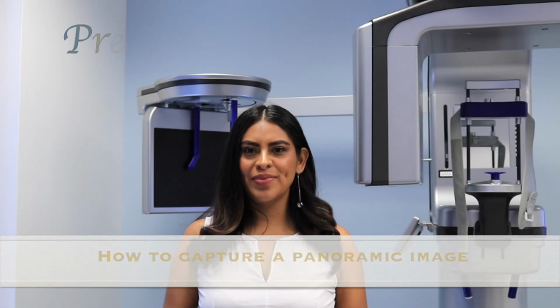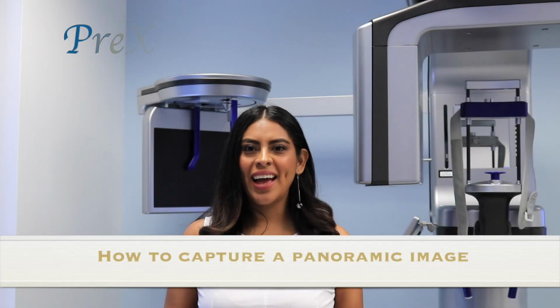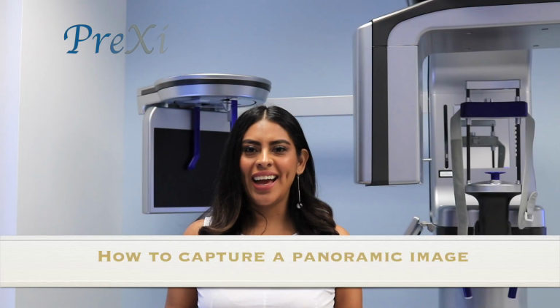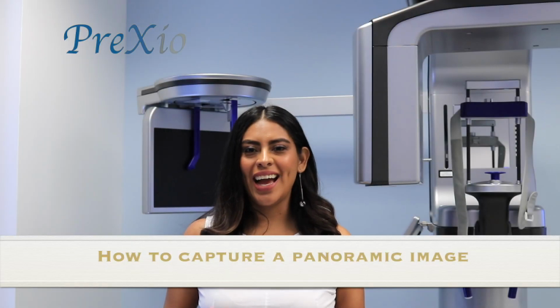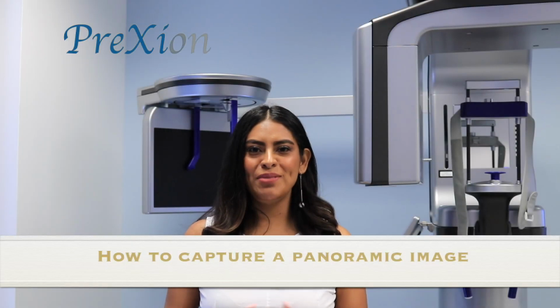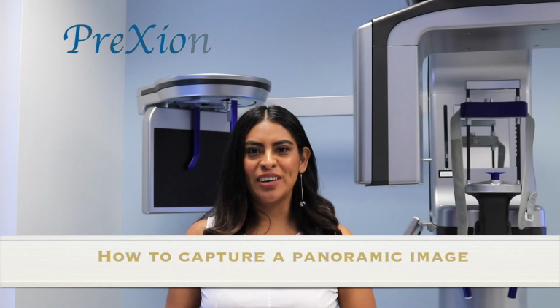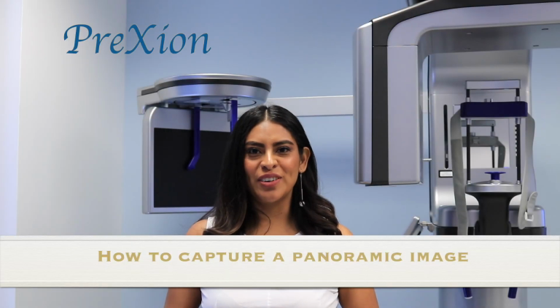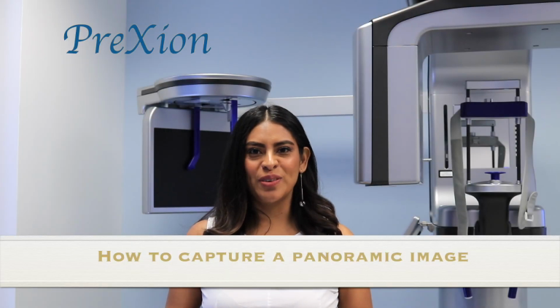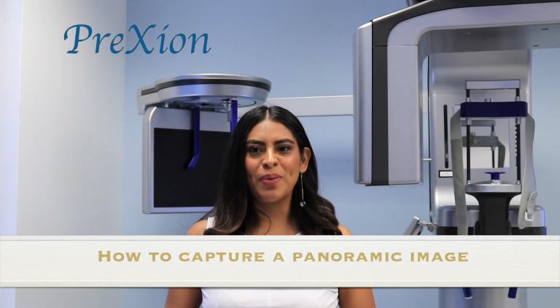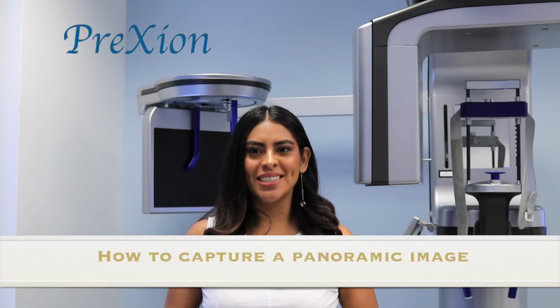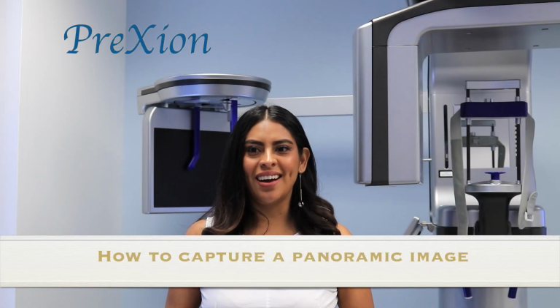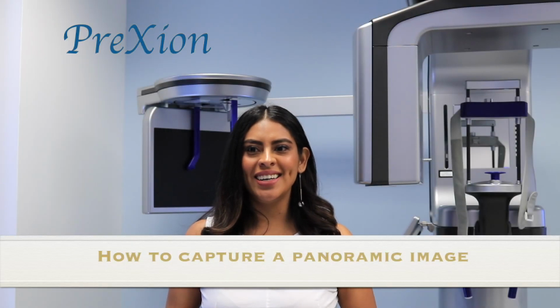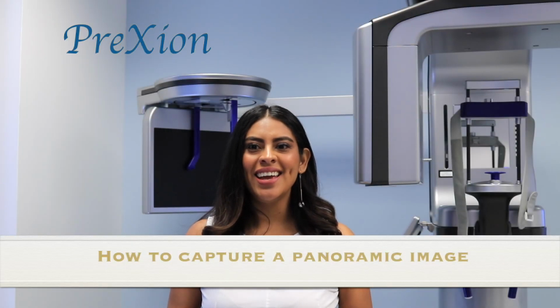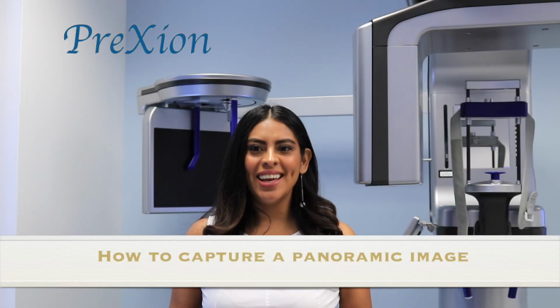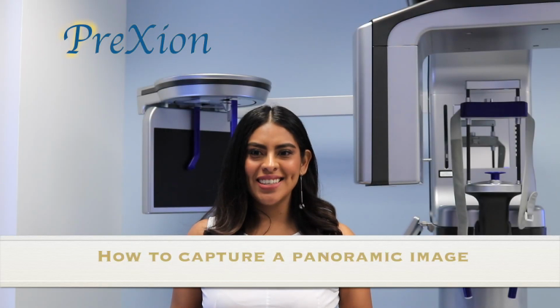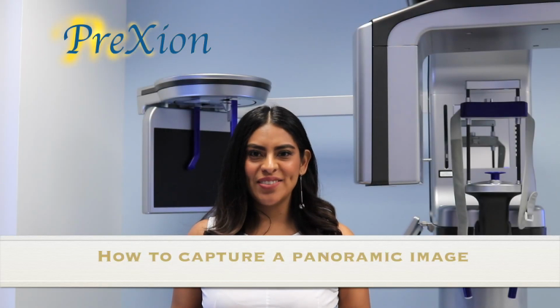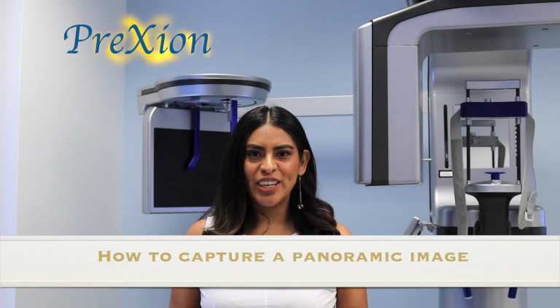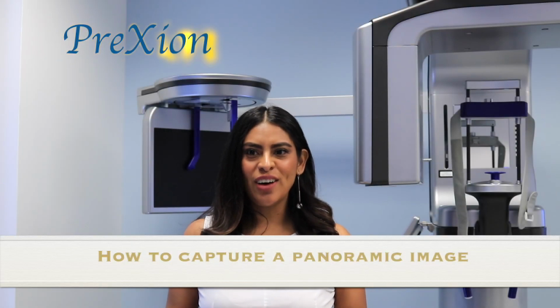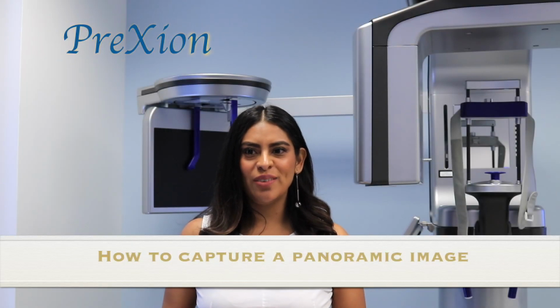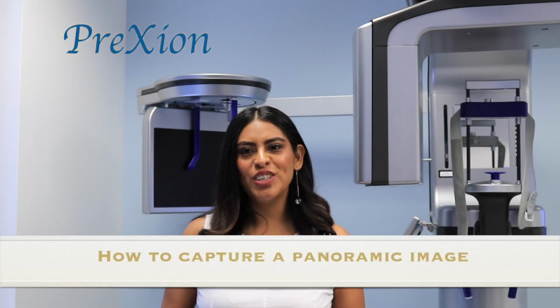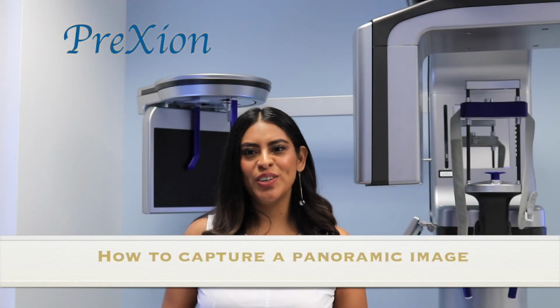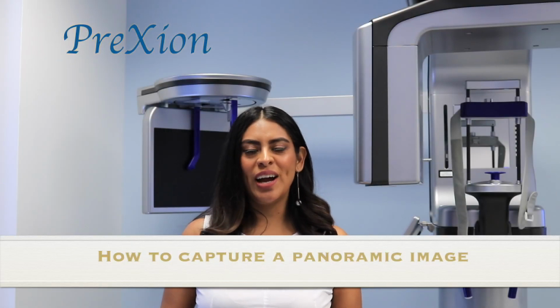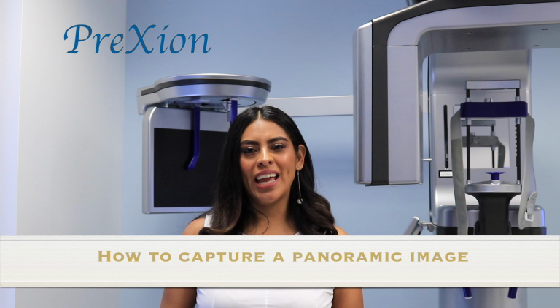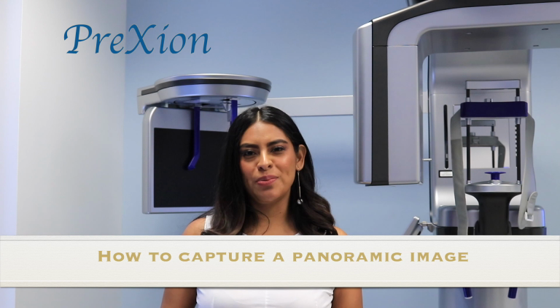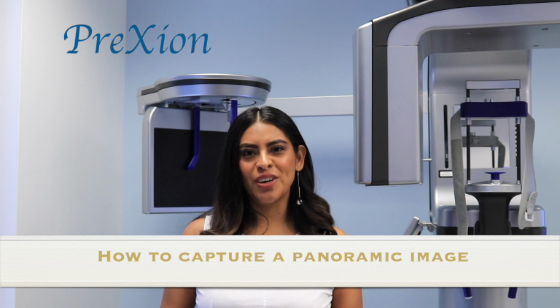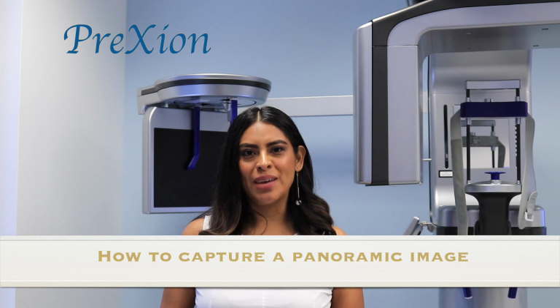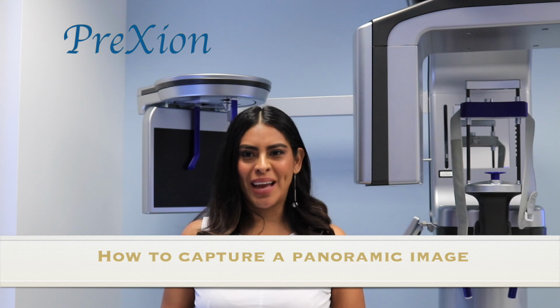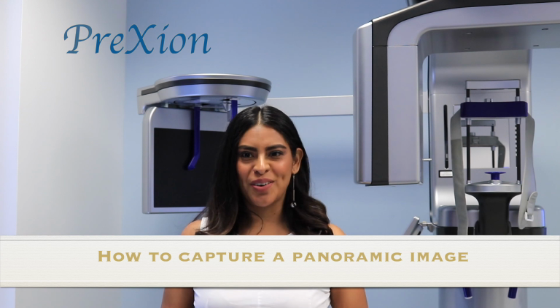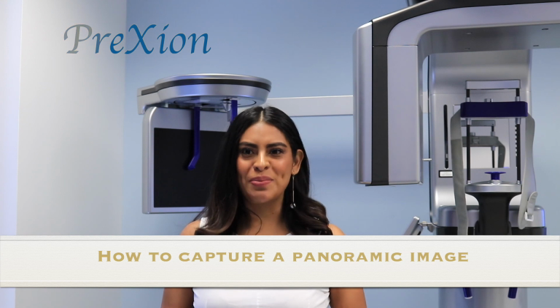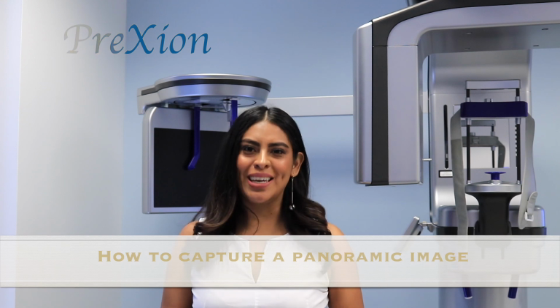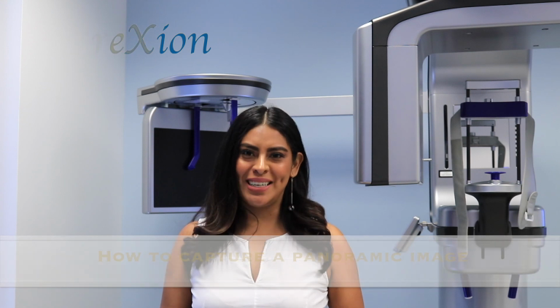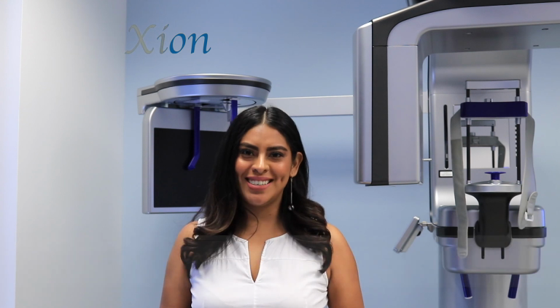Hi, I'm Jennifer with Prexion. In this video I will show you how to capture a panoramic image.